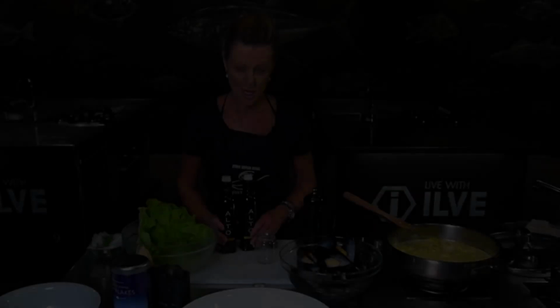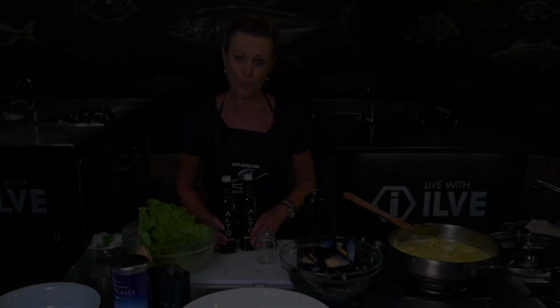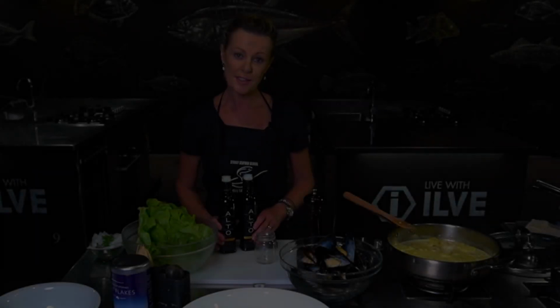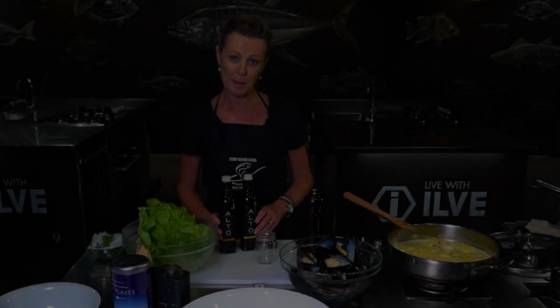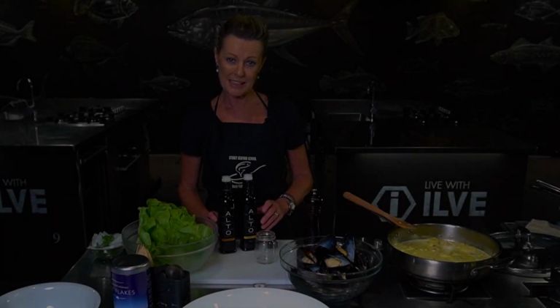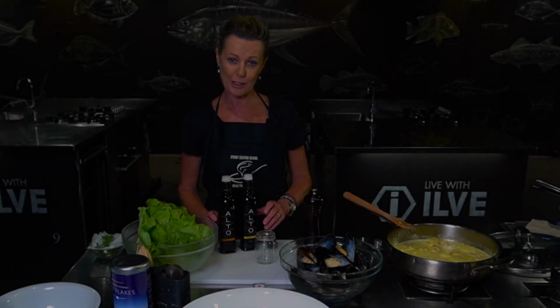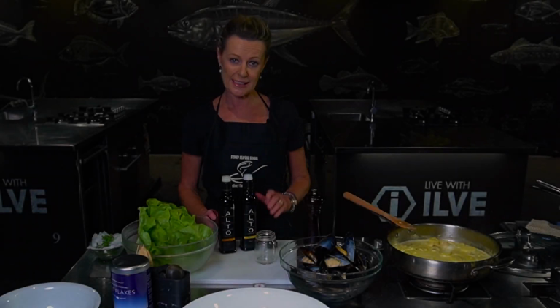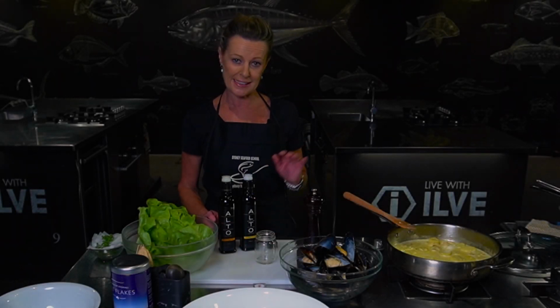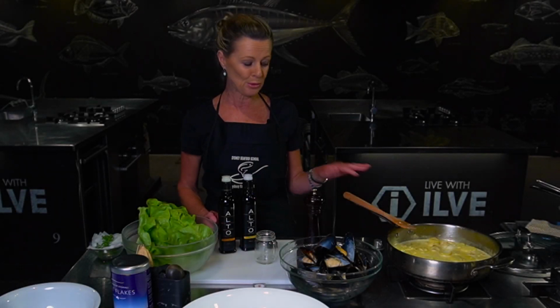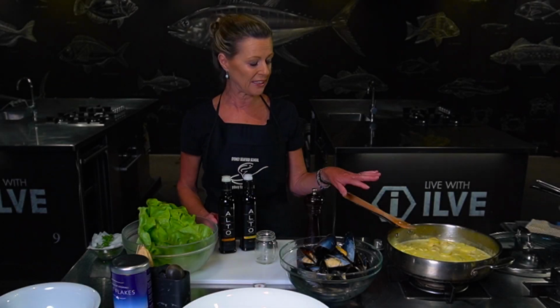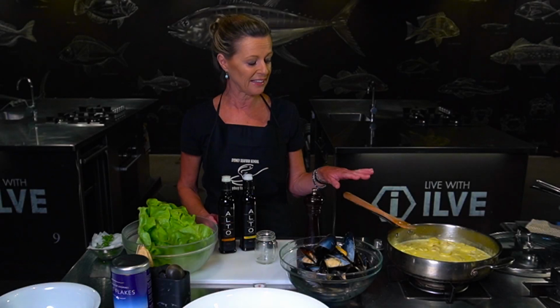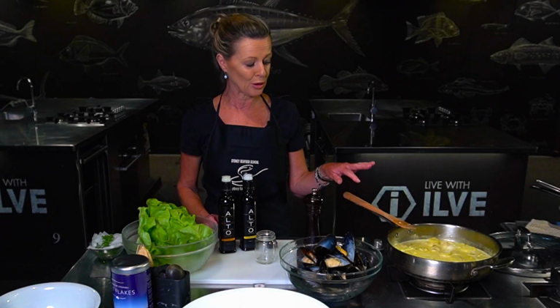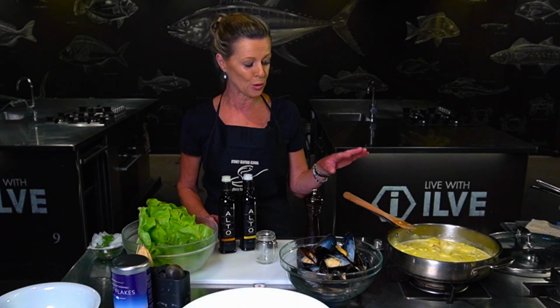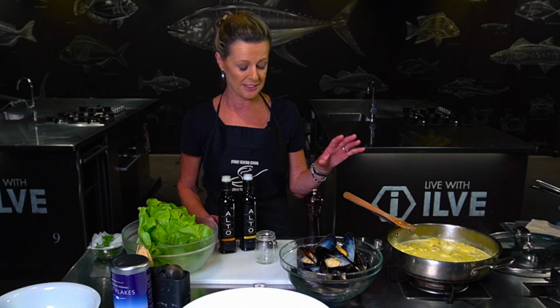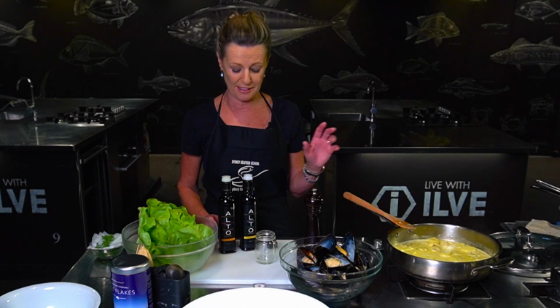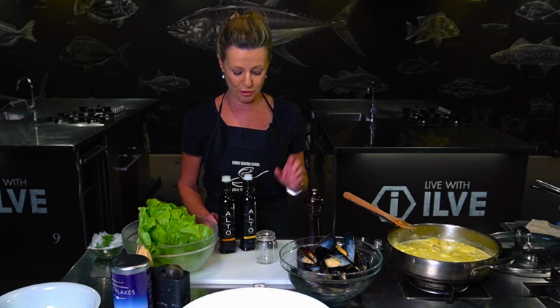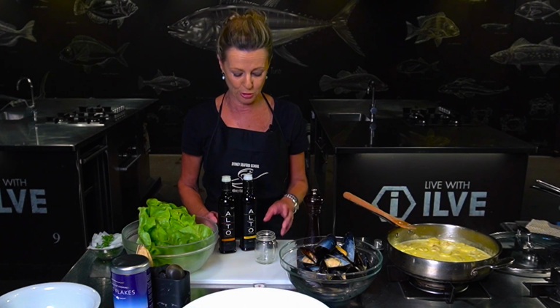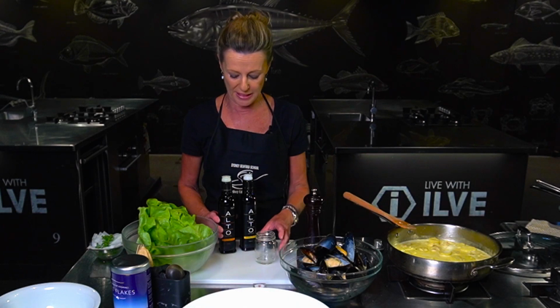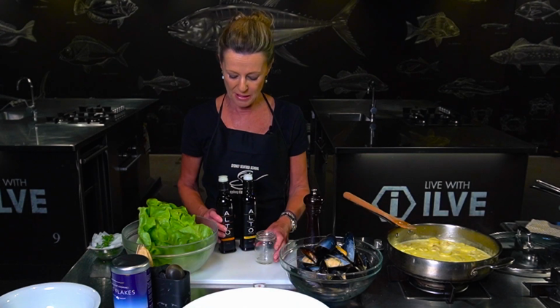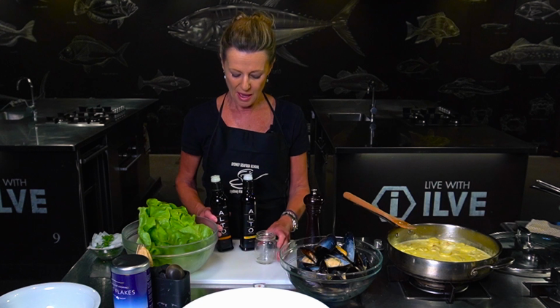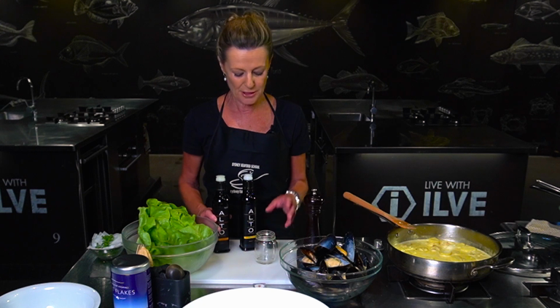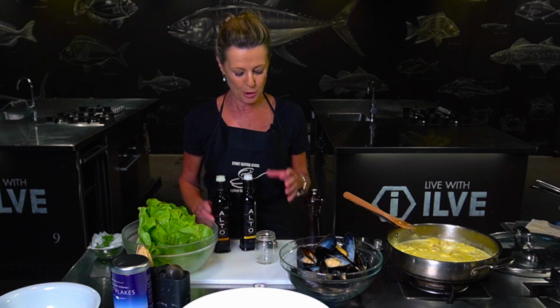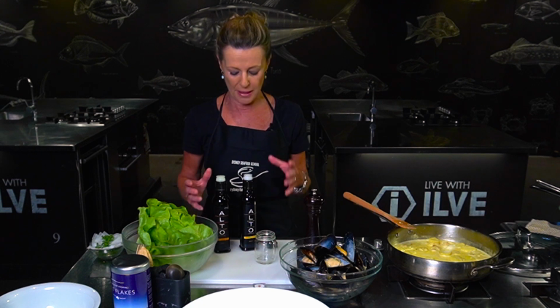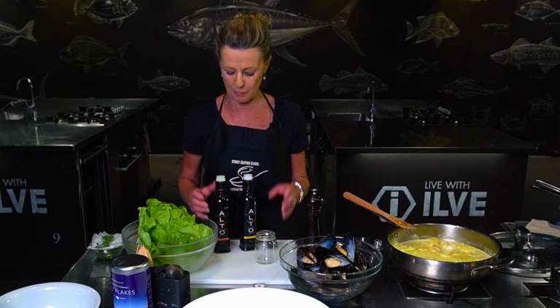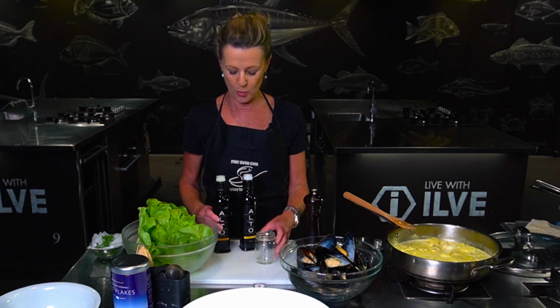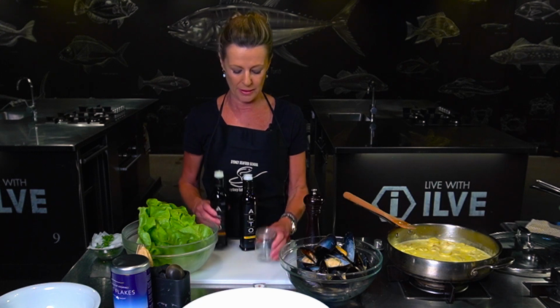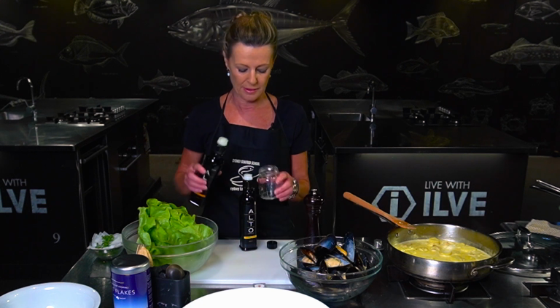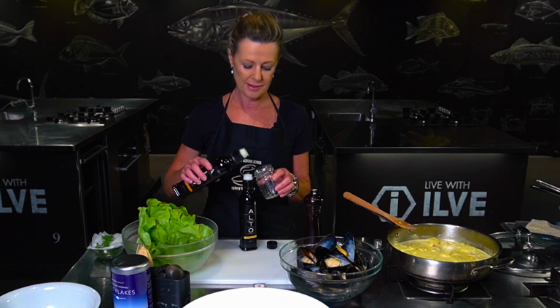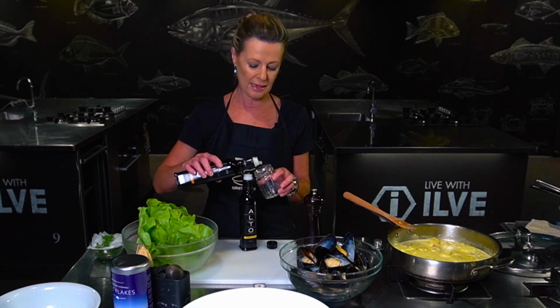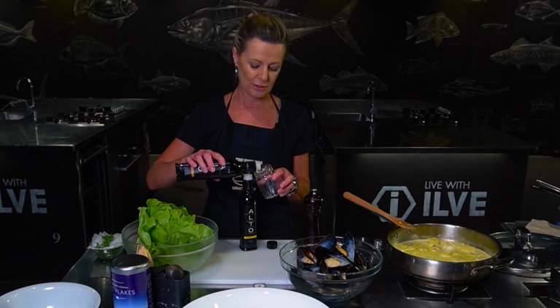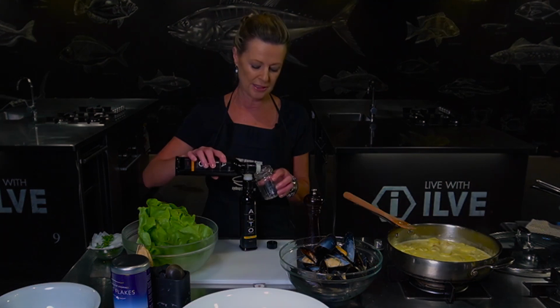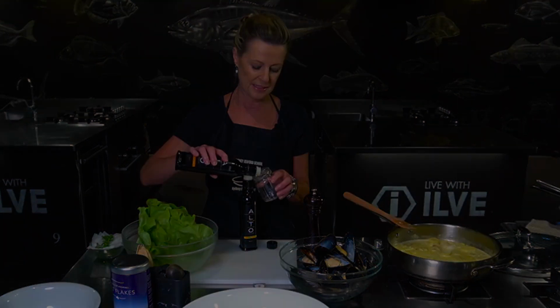Whilst my potatoes are simmering in that gorgeous saffron creme, I'm just going to make up a quick salad dressing.